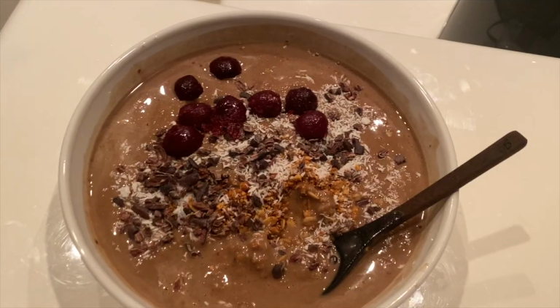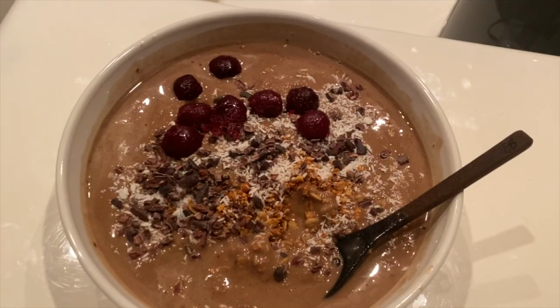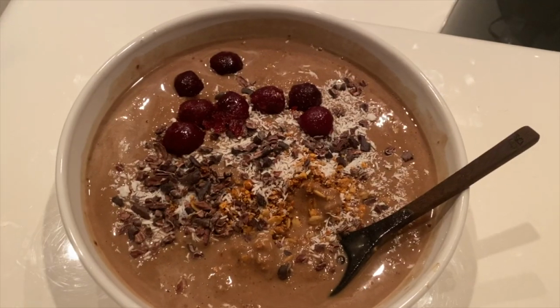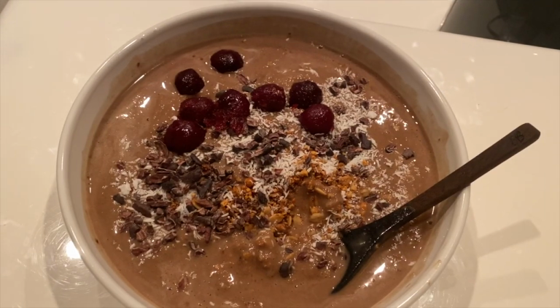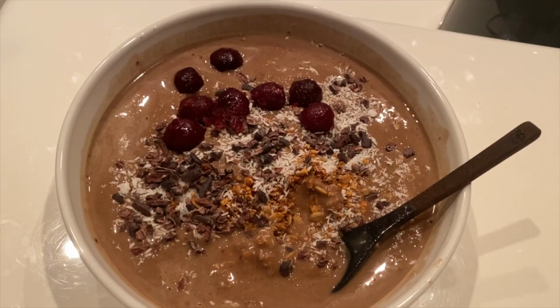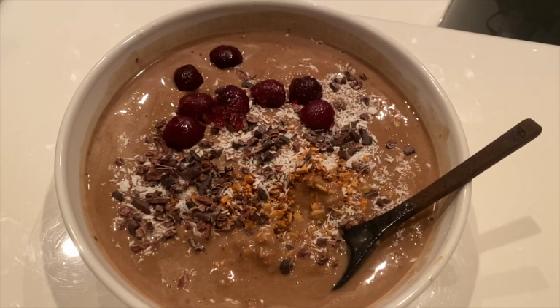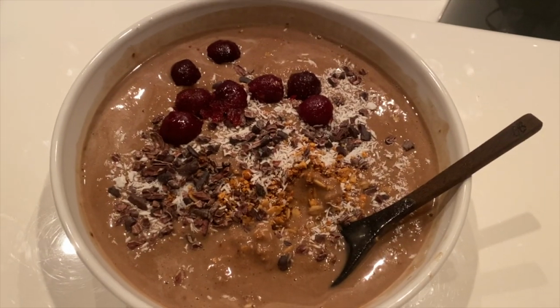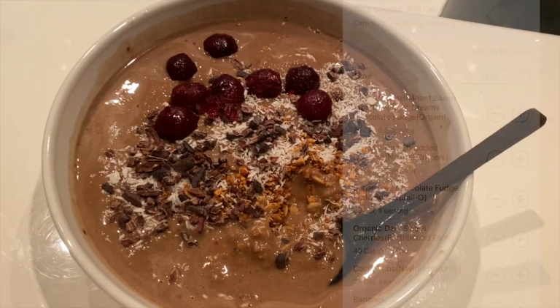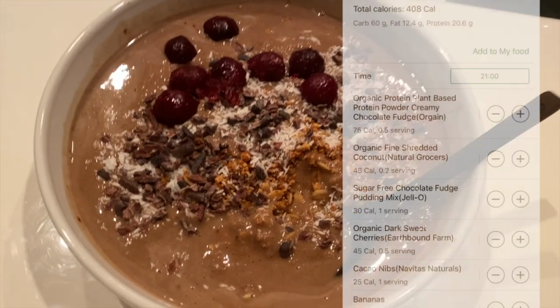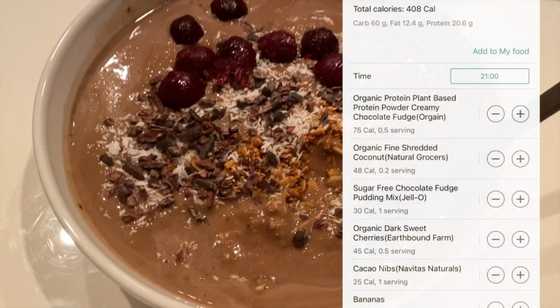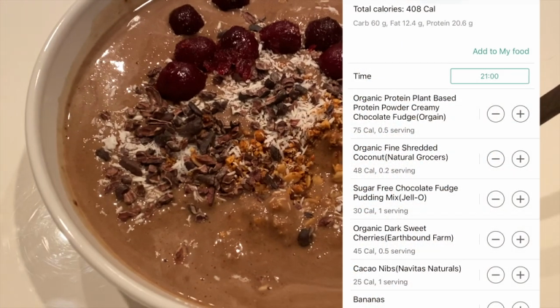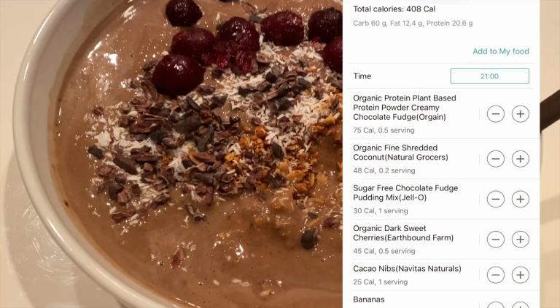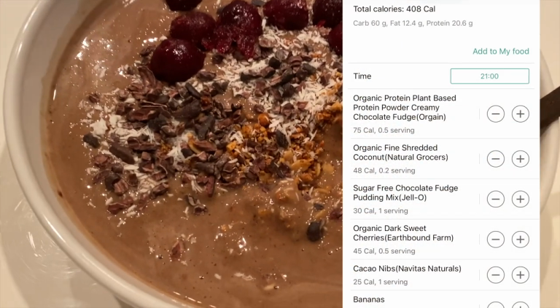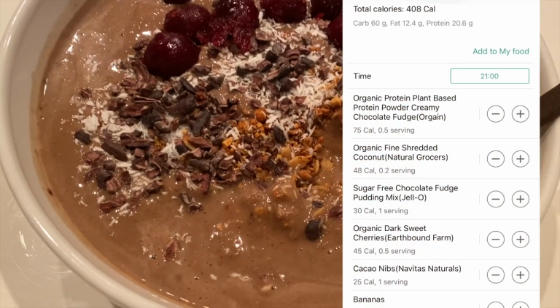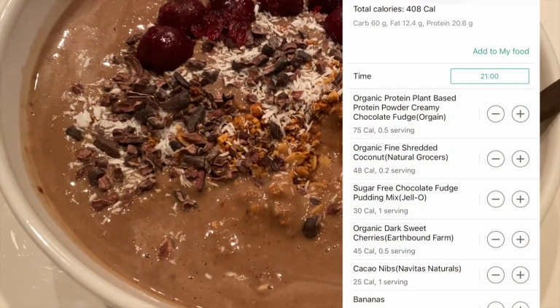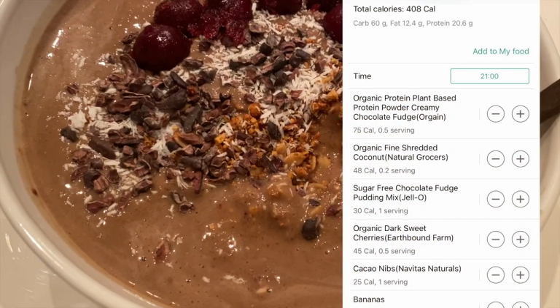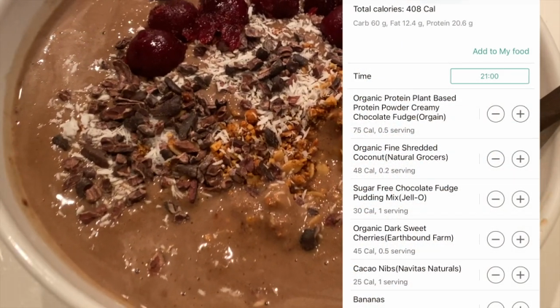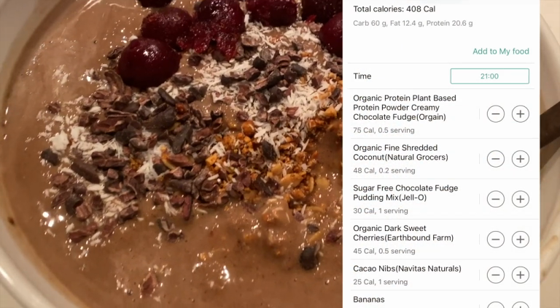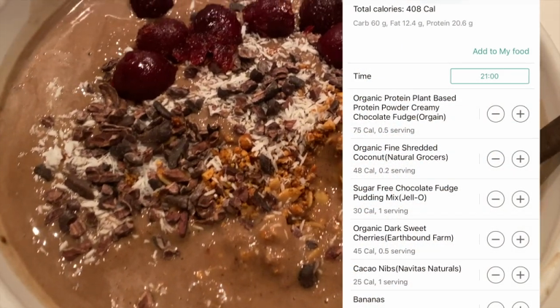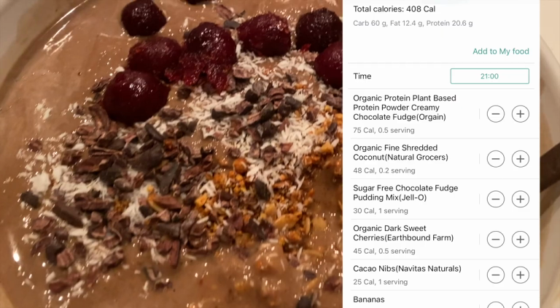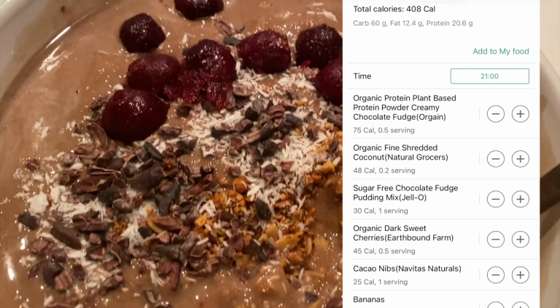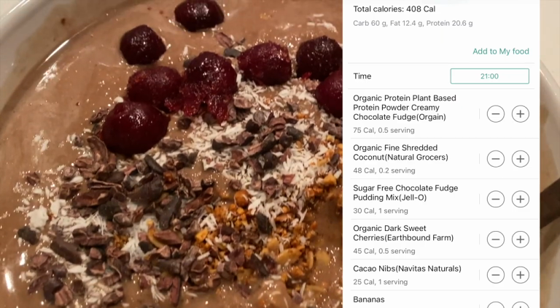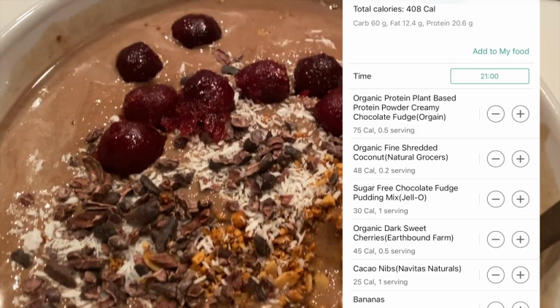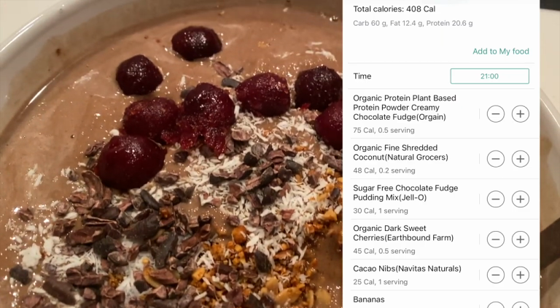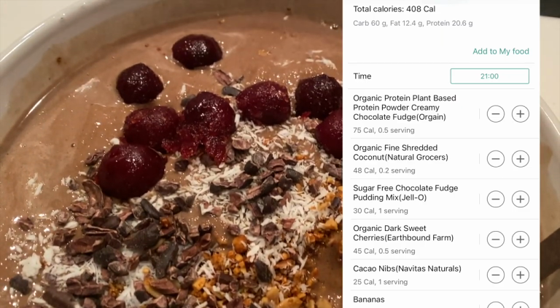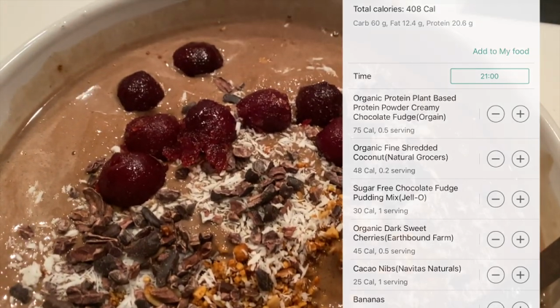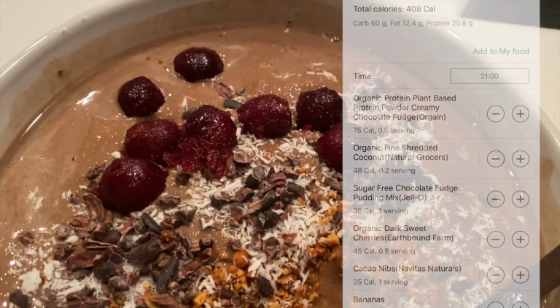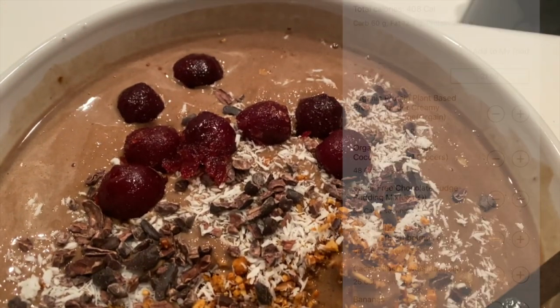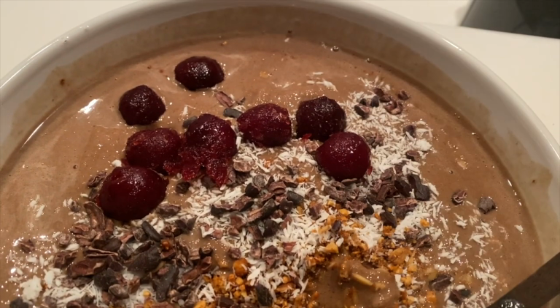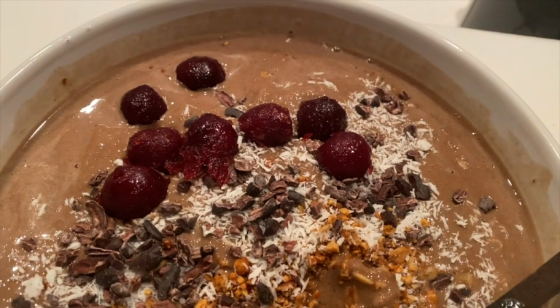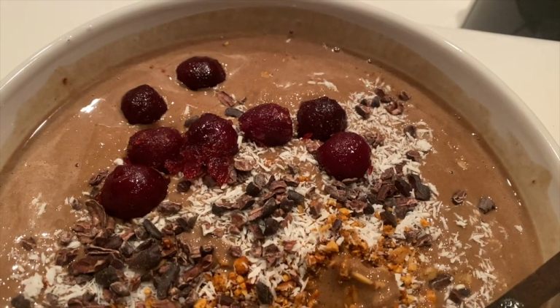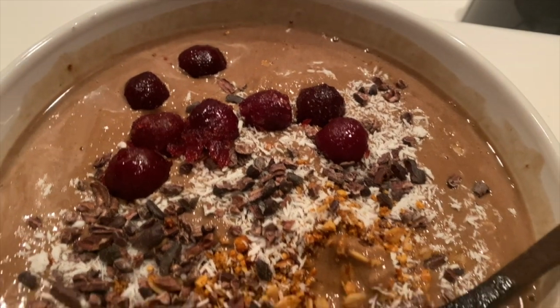And if that wasn't enough, I wanted something sweet, so I made another protein bowl with lots of toppings.